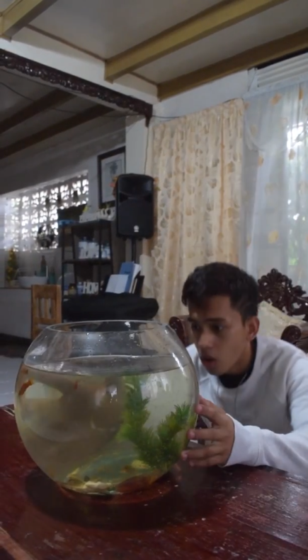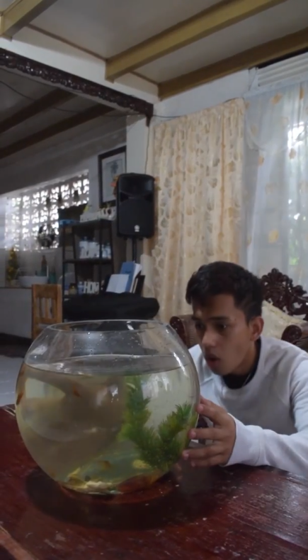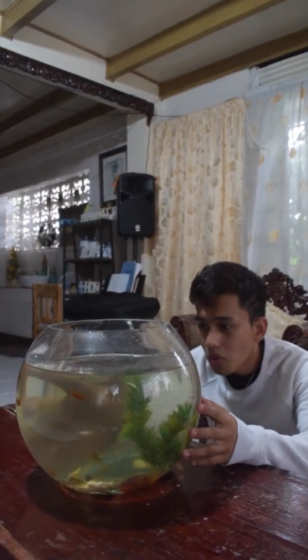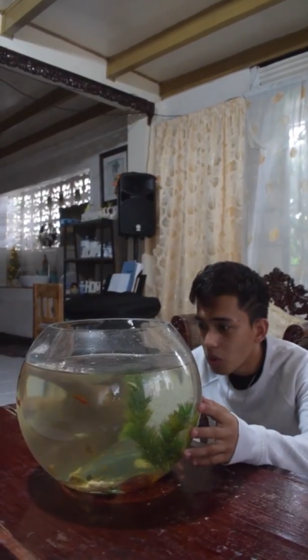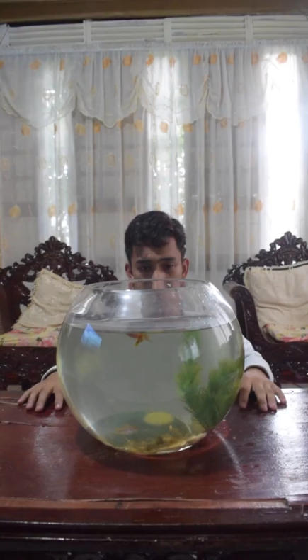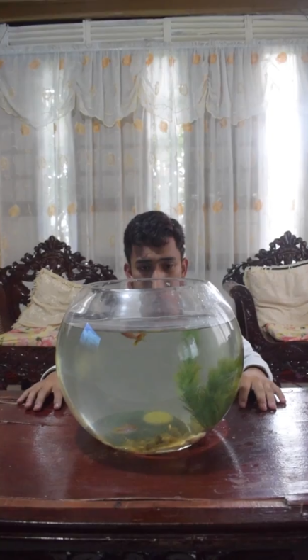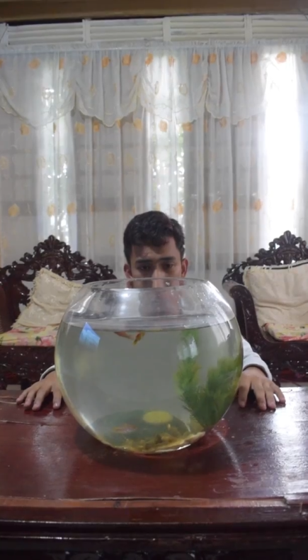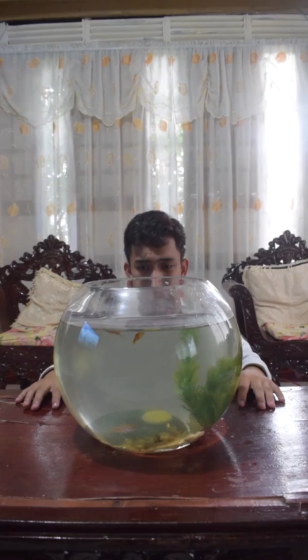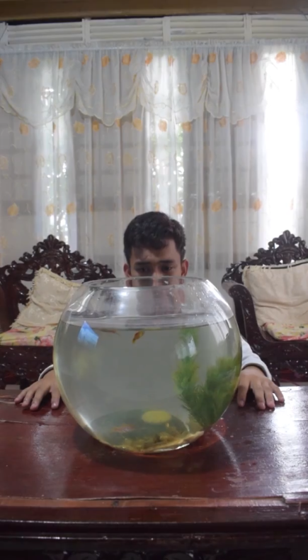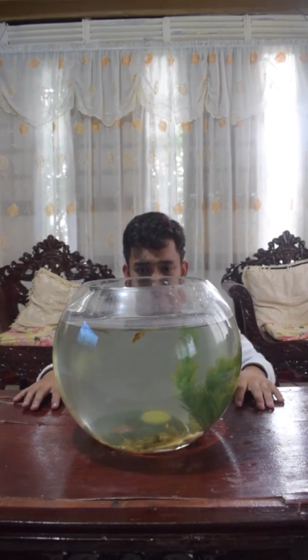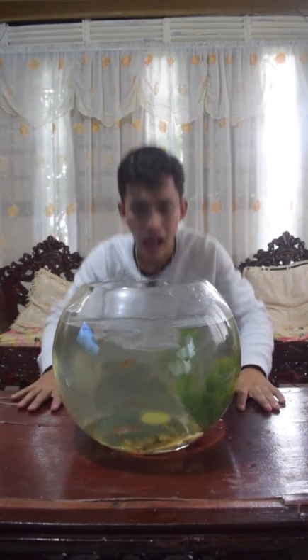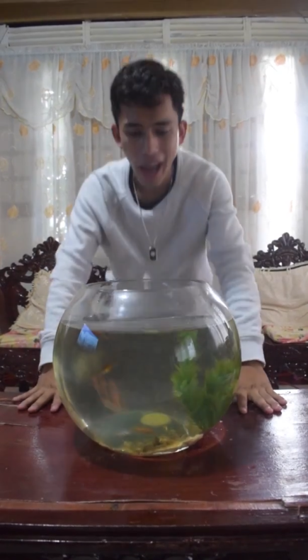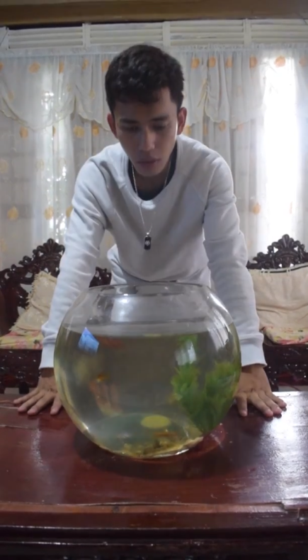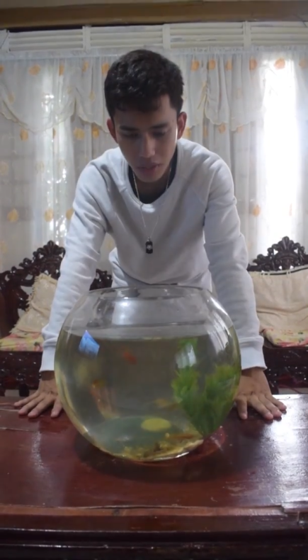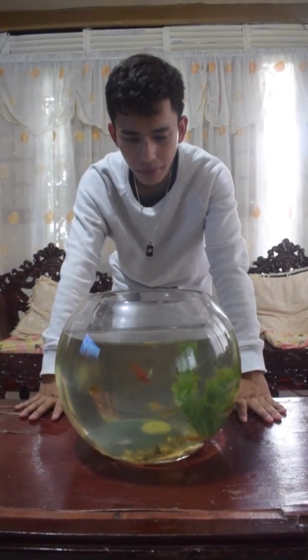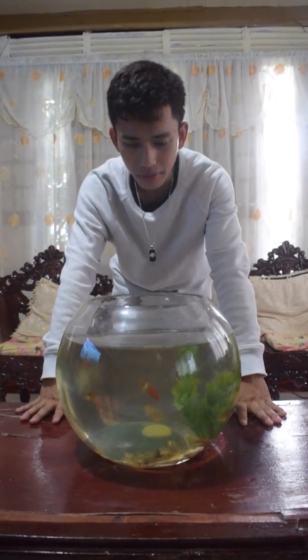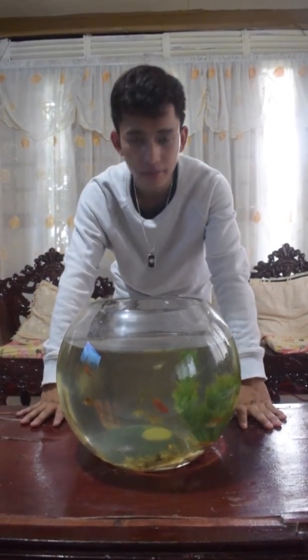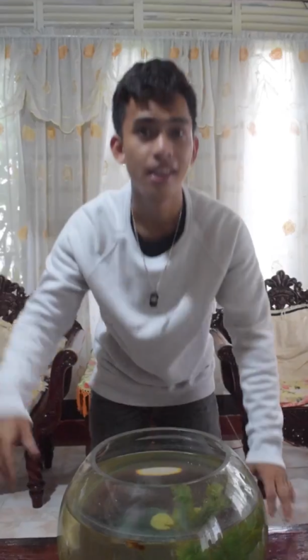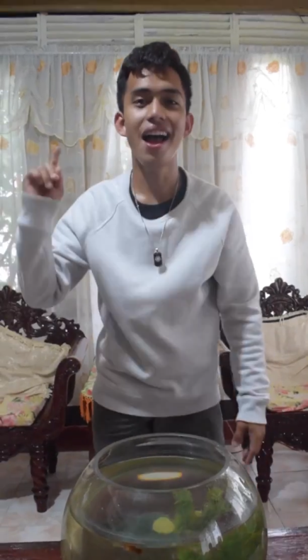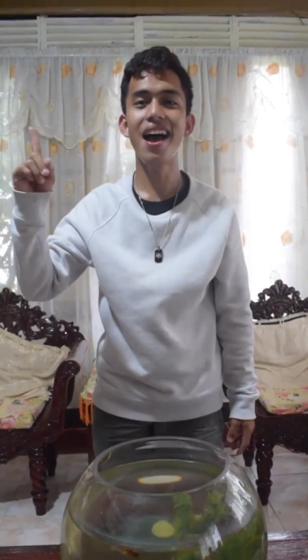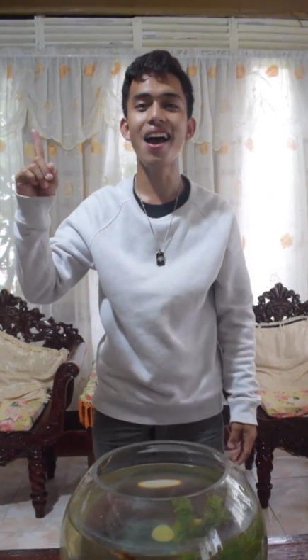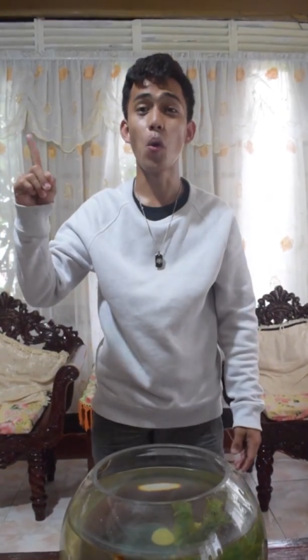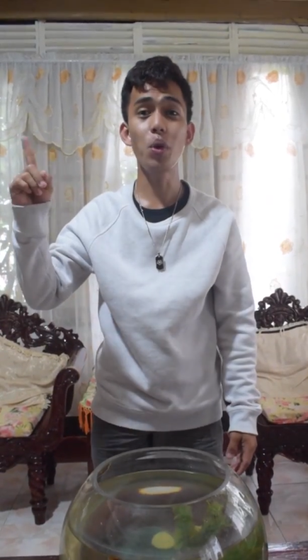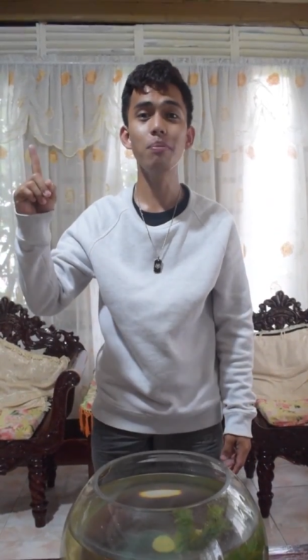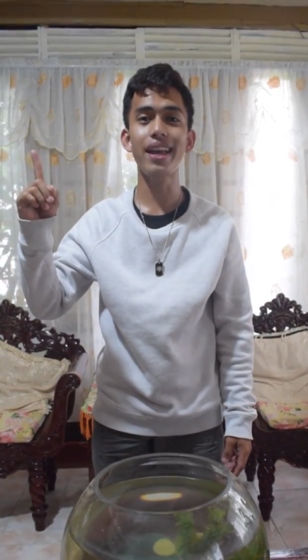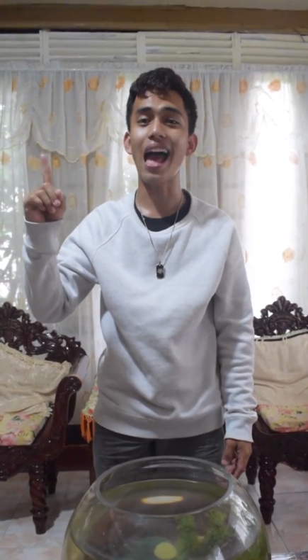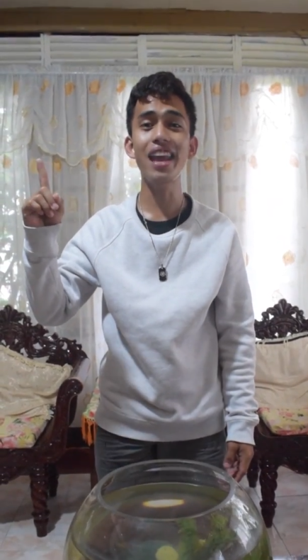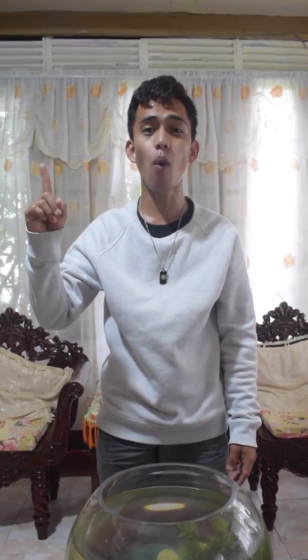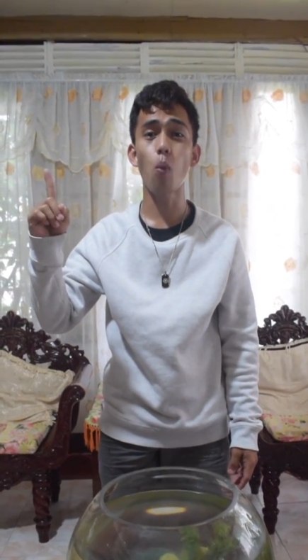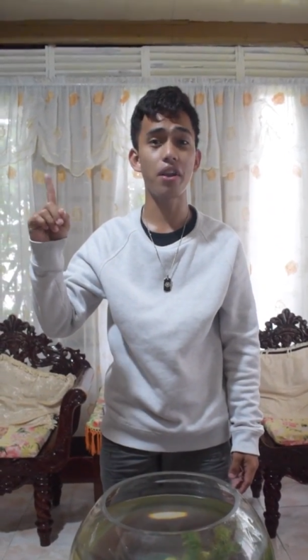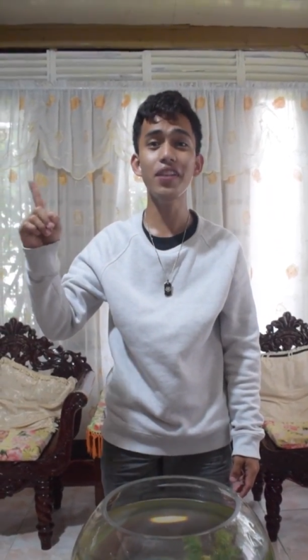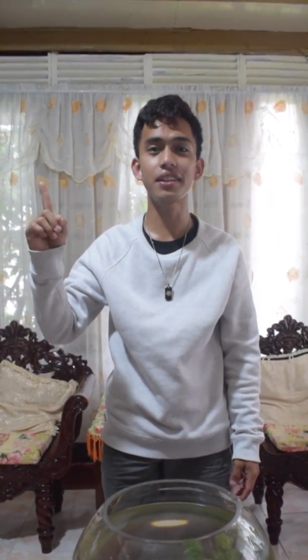Oh no! My water is dirty! I need to do something! Aha! We will make a DIY water filter!